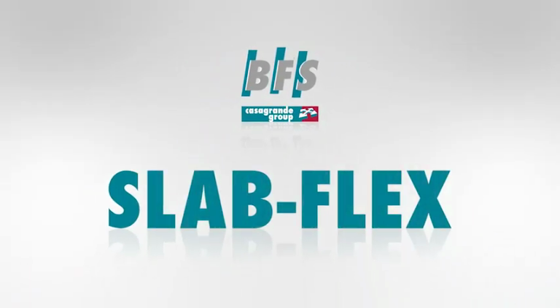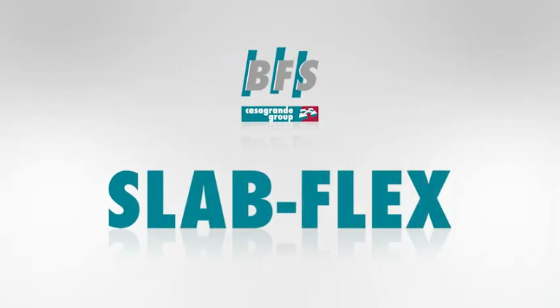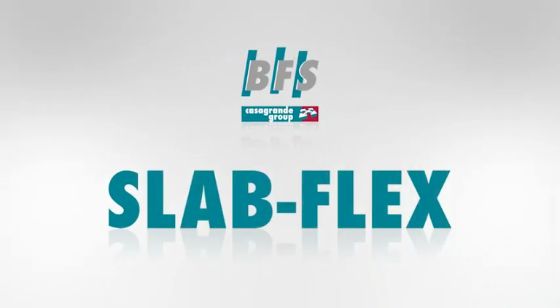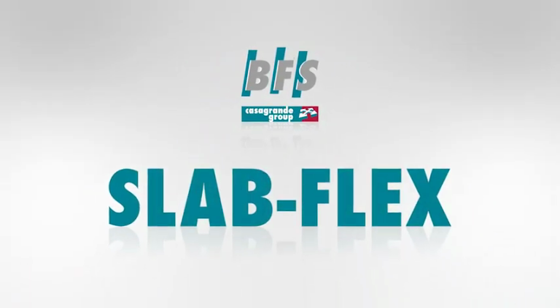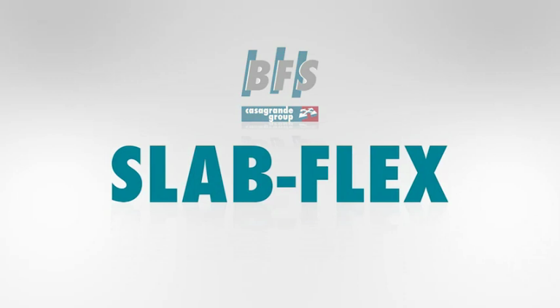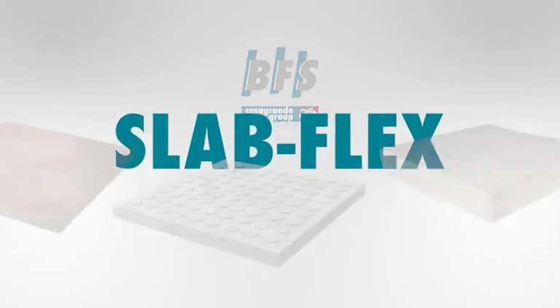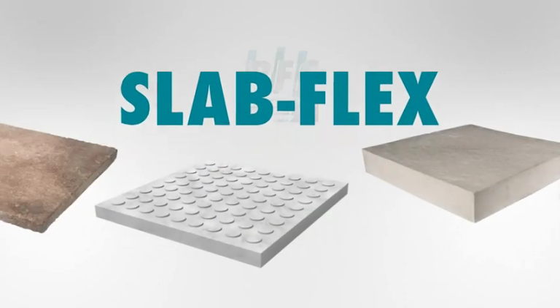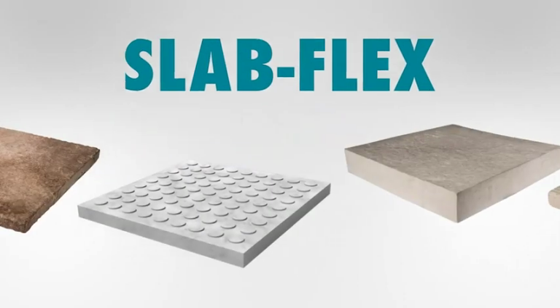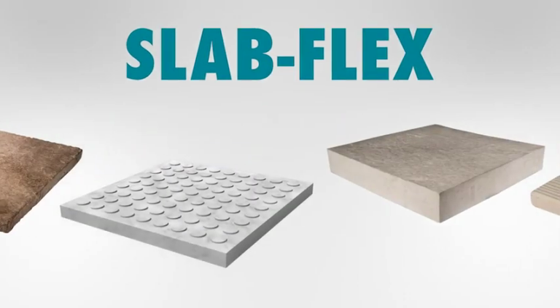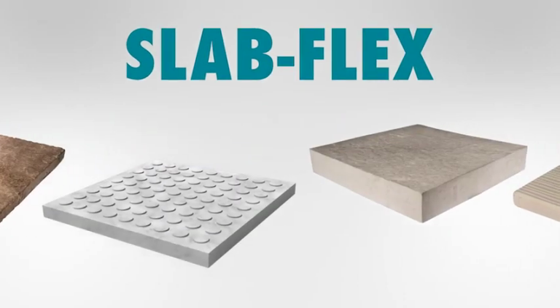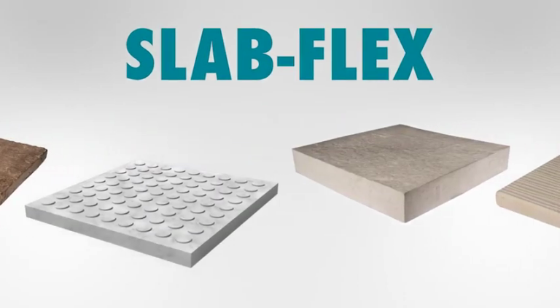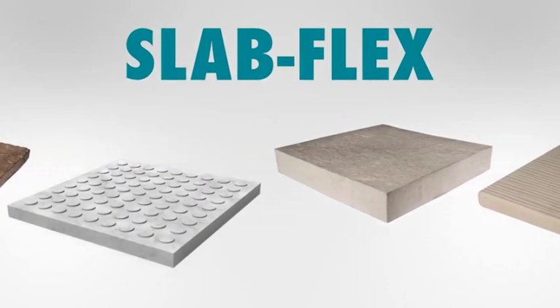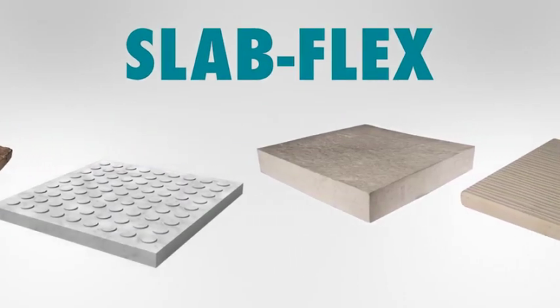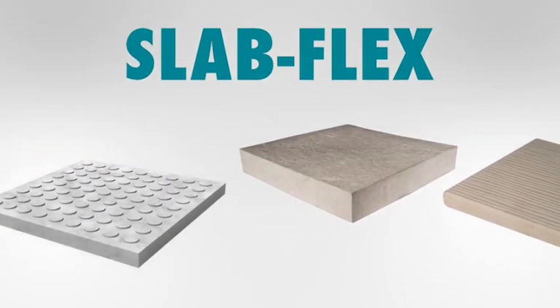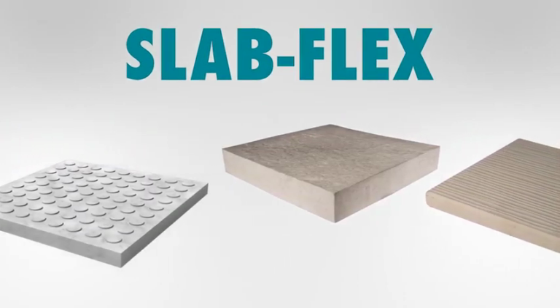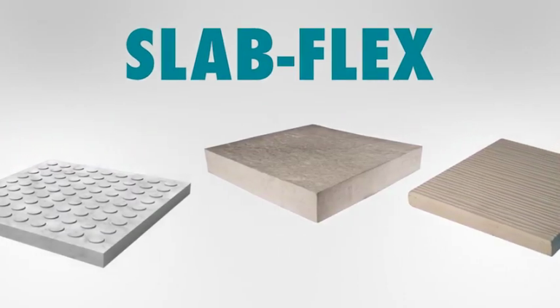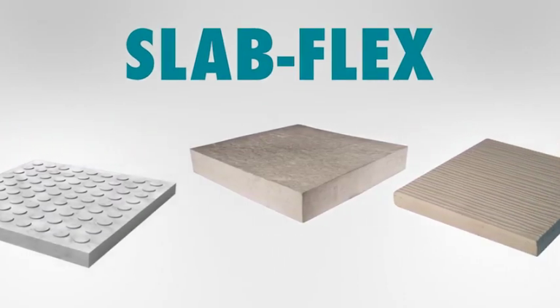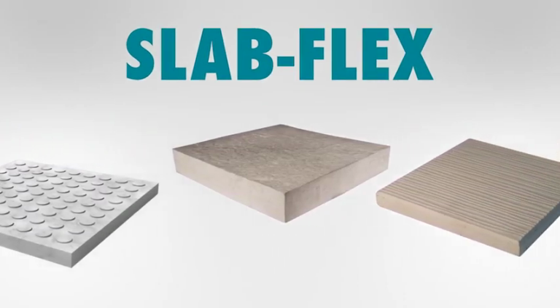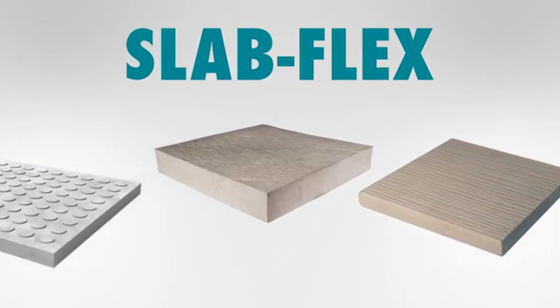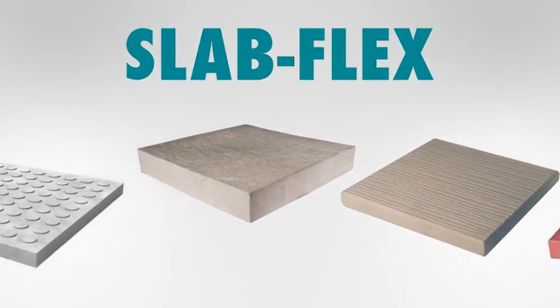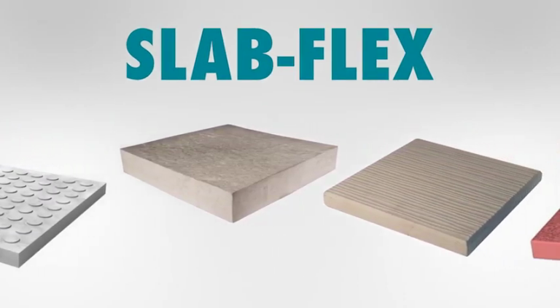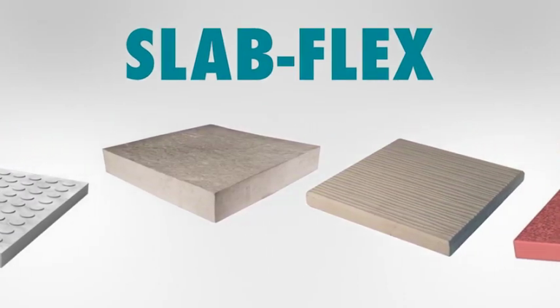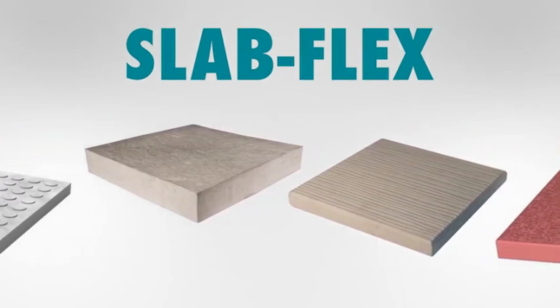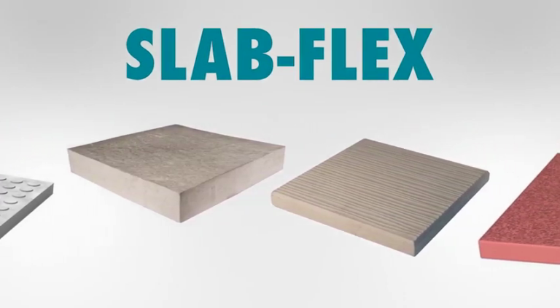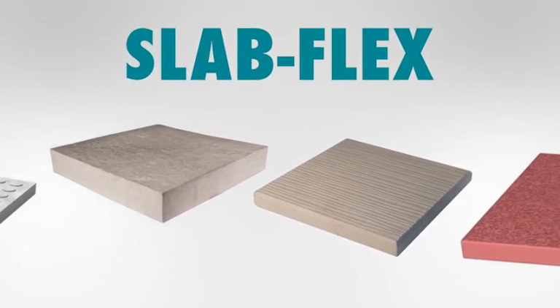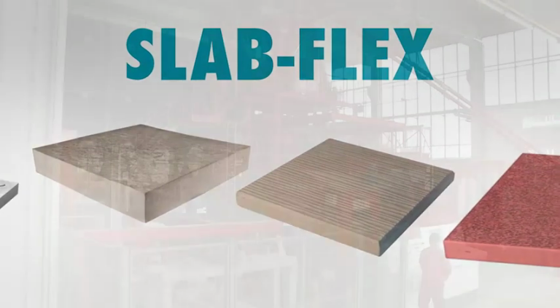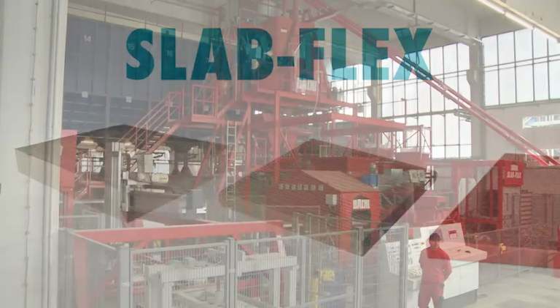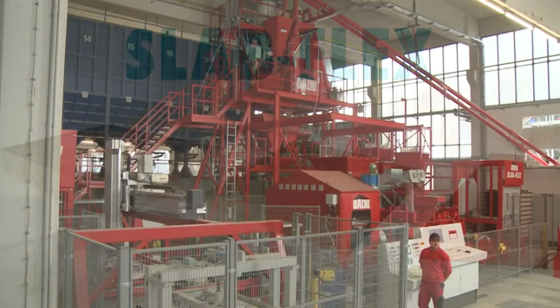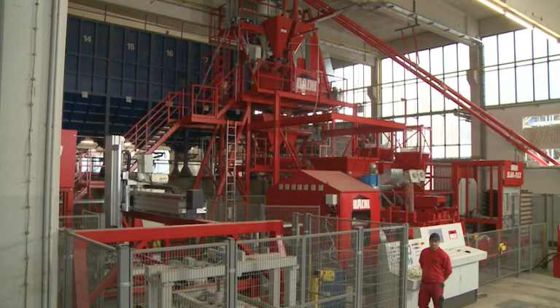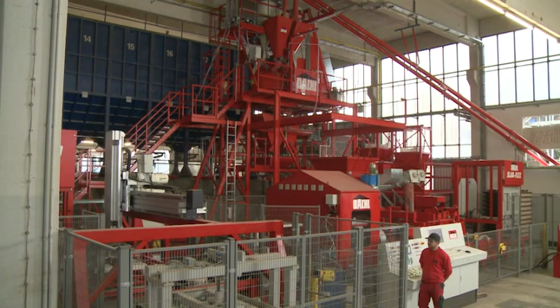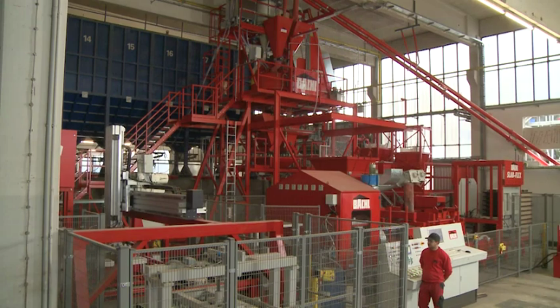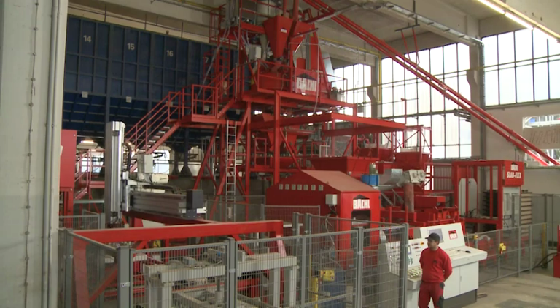BFS SlabFlex, the modular wet cast machine line for slabs, steps, basins and veneer stone.